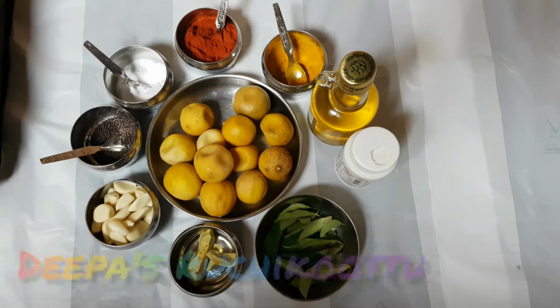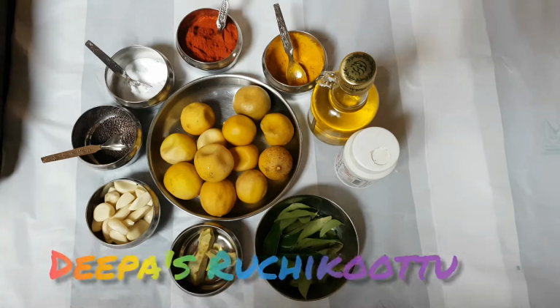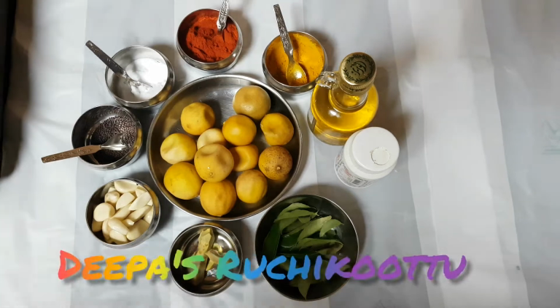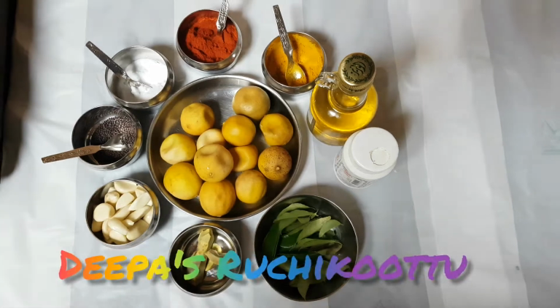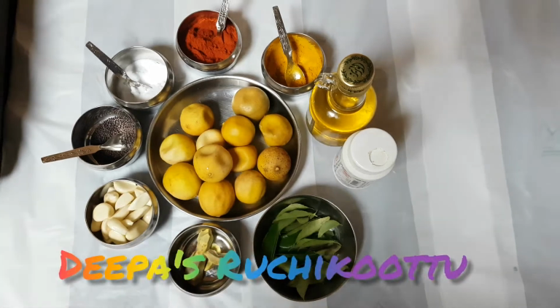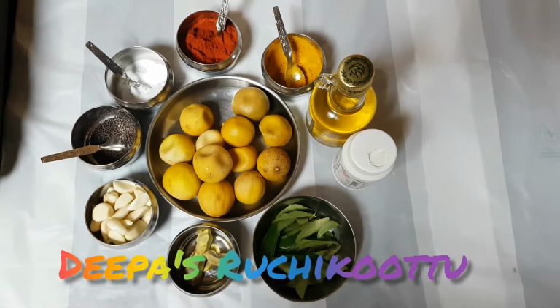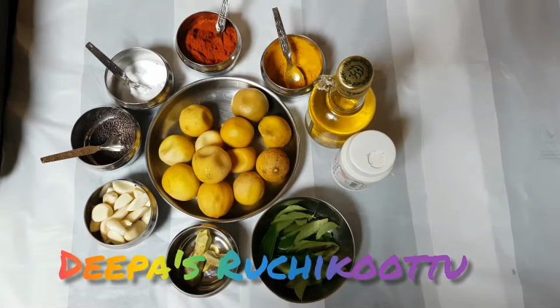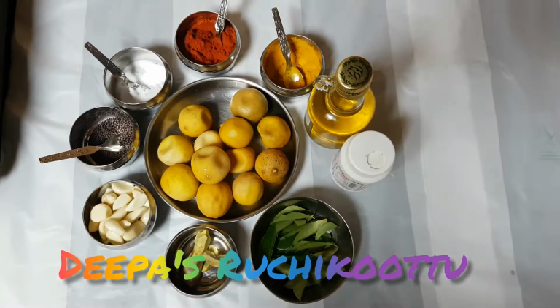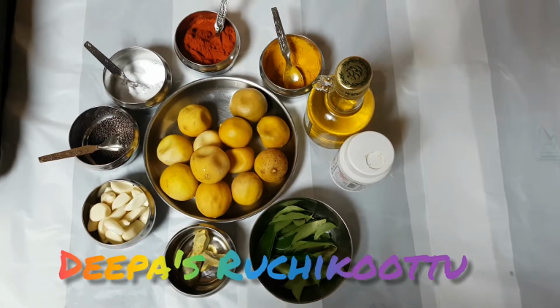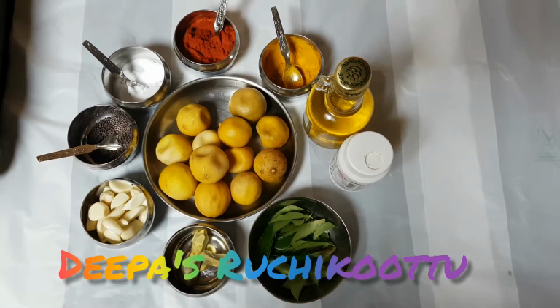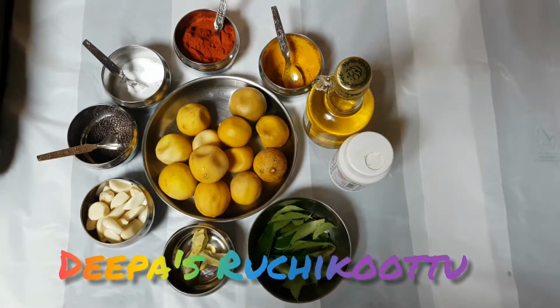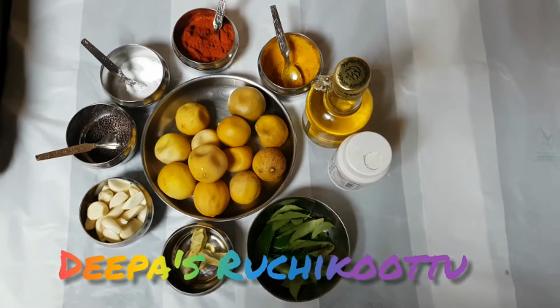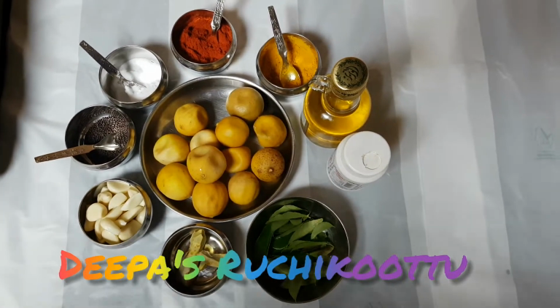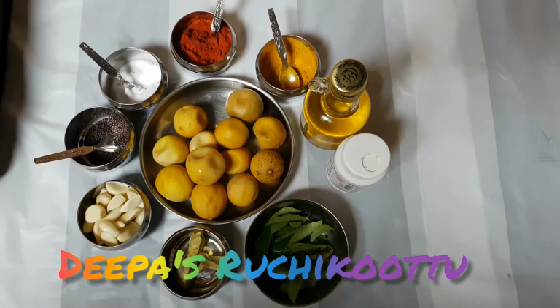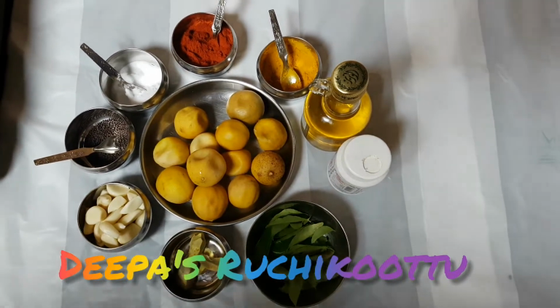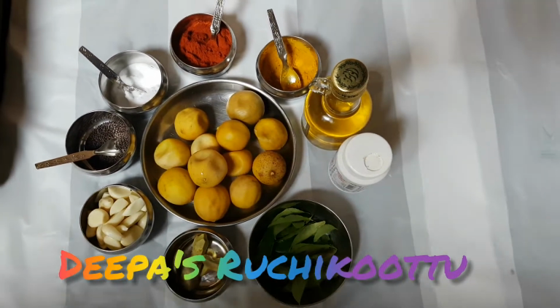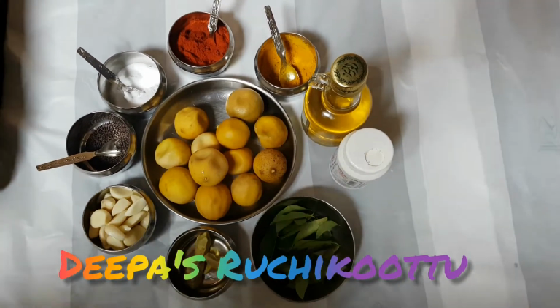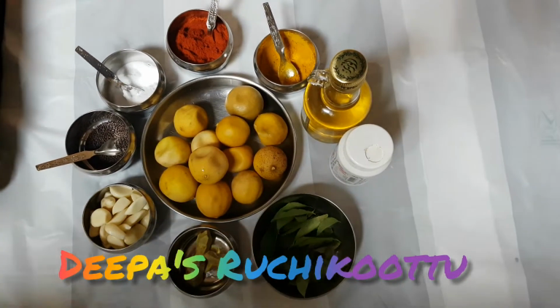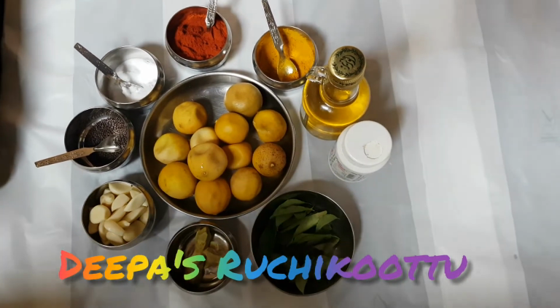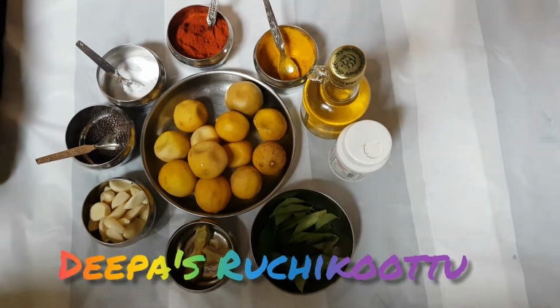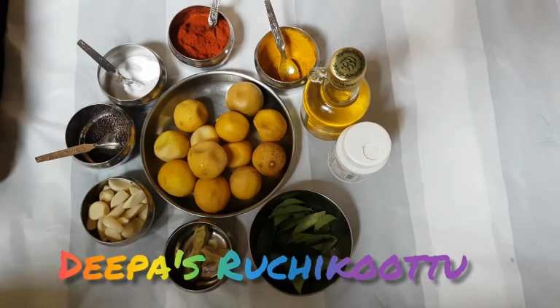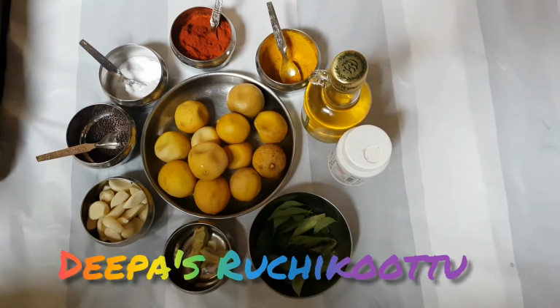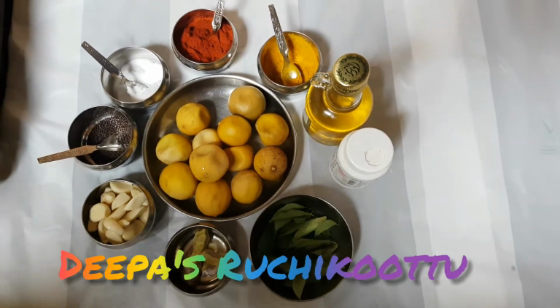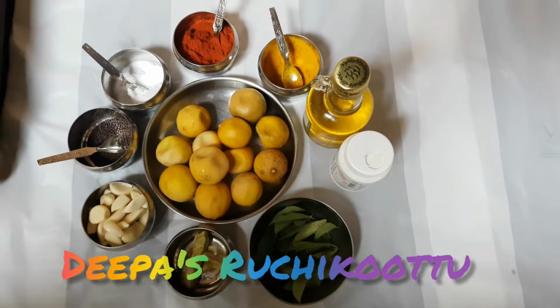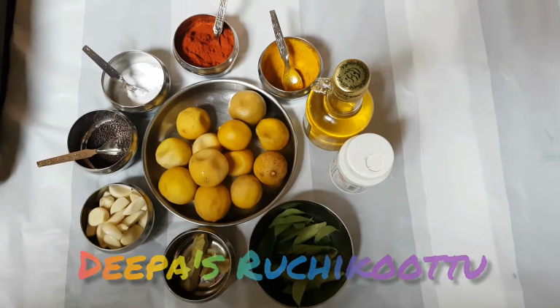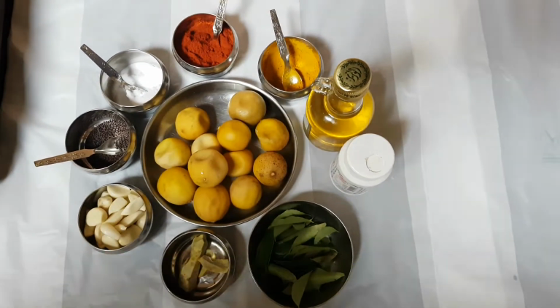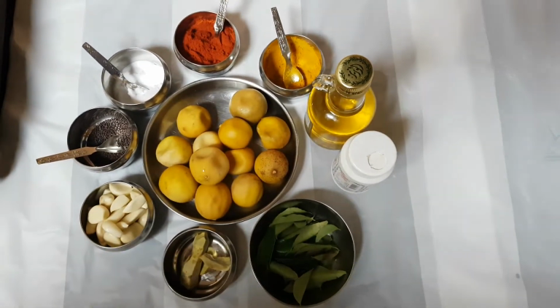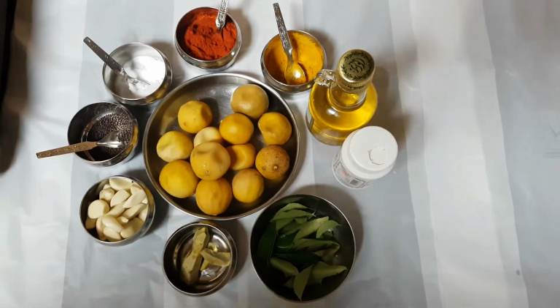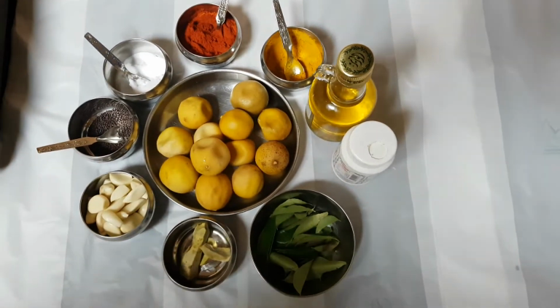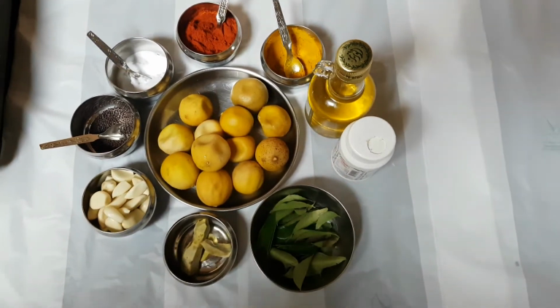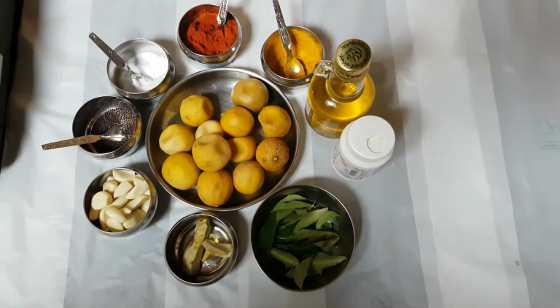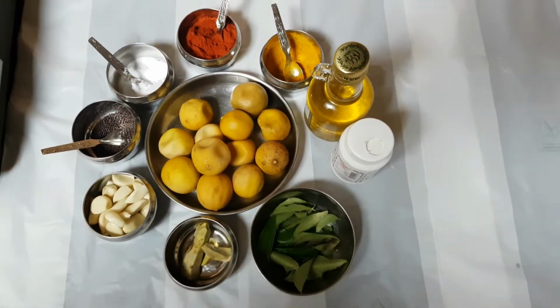Hello everyone. Welcome to Deba's Trichy Kutl. I am ready to go to Vishoo Special.